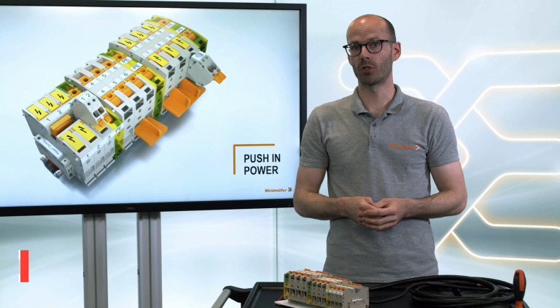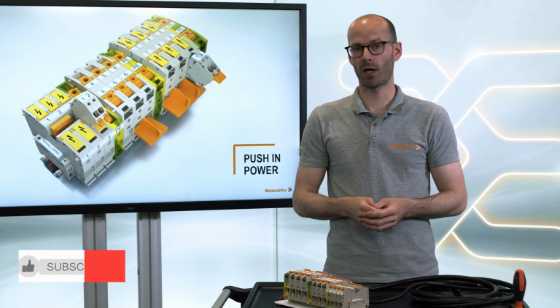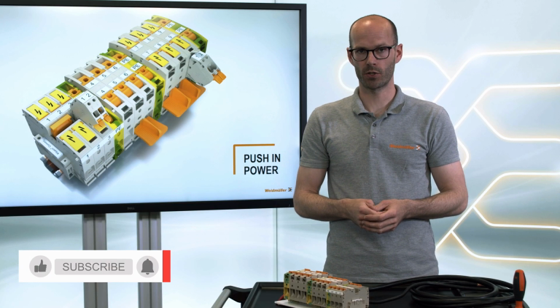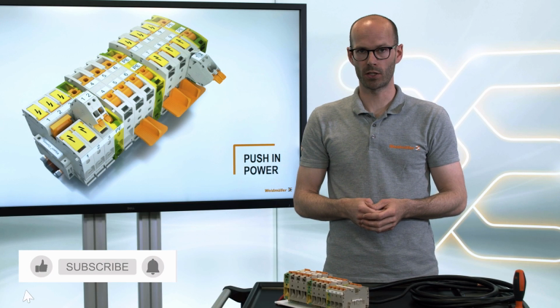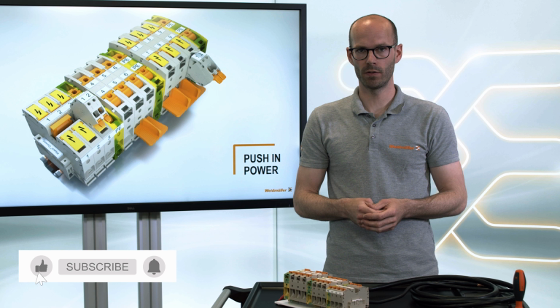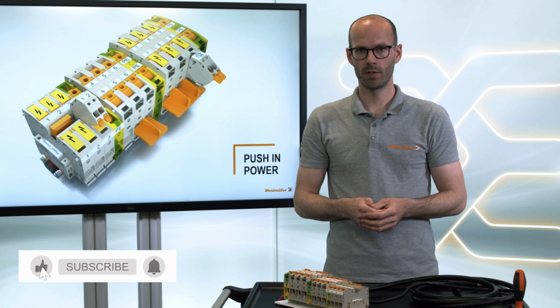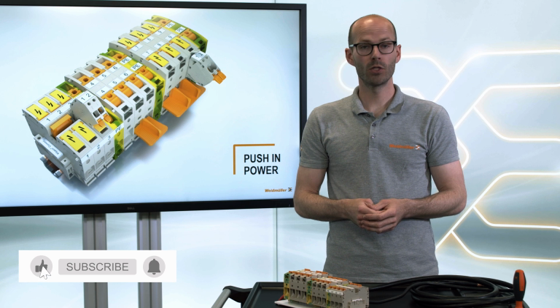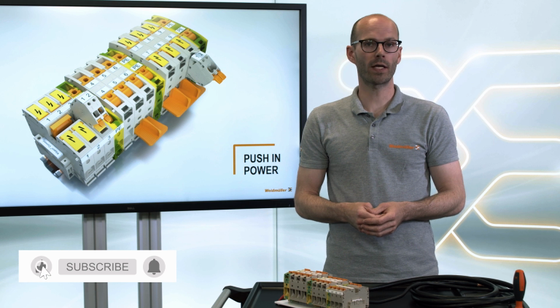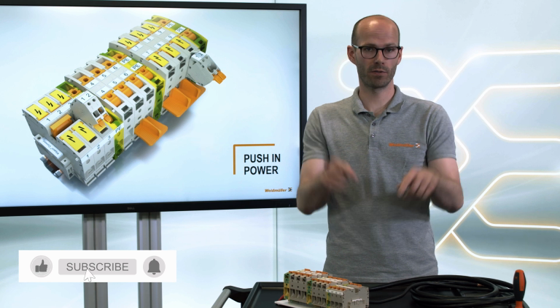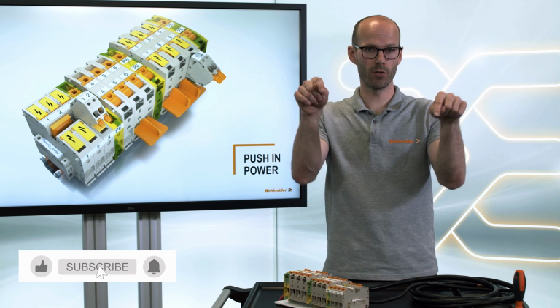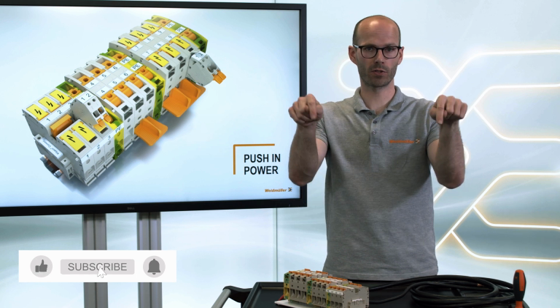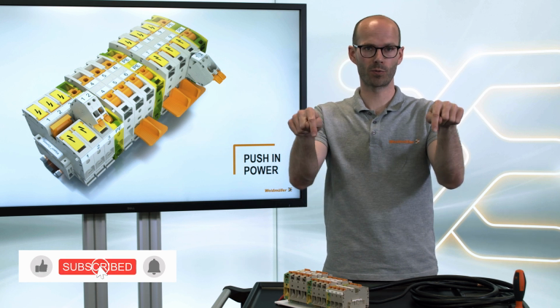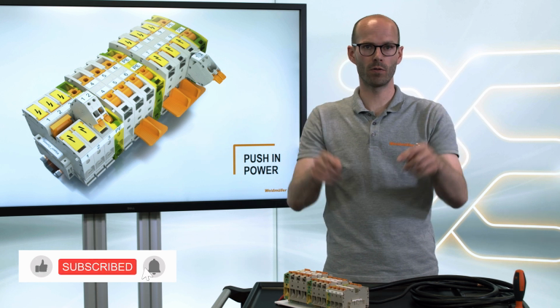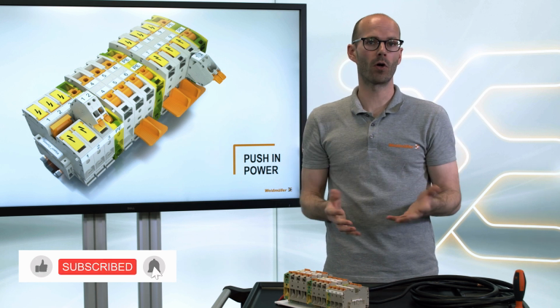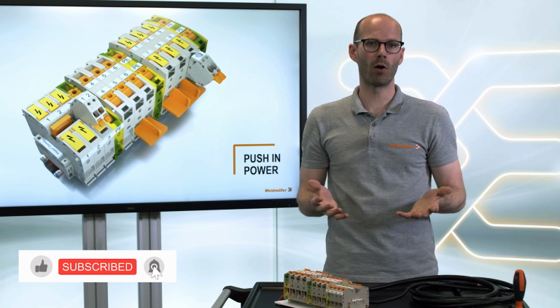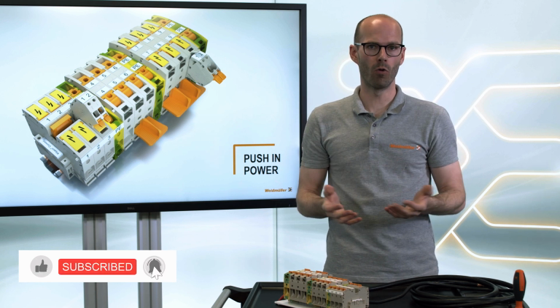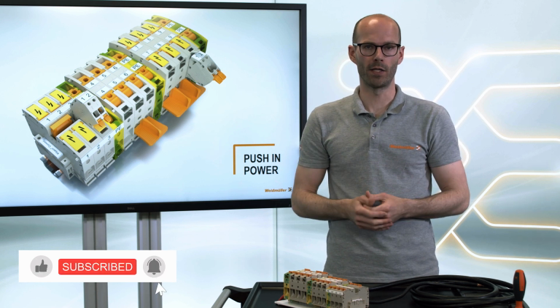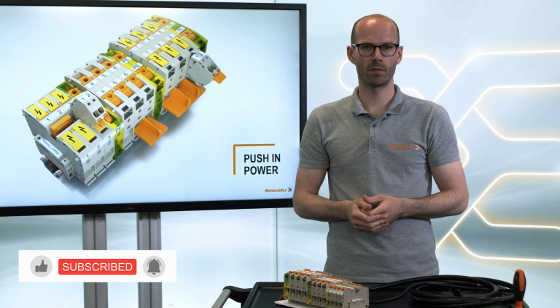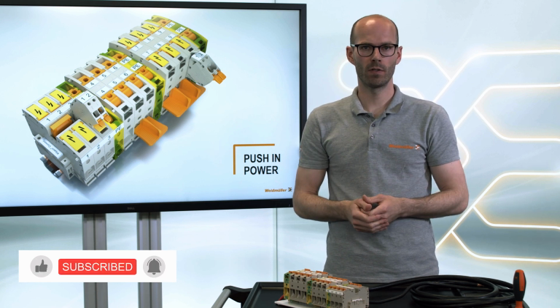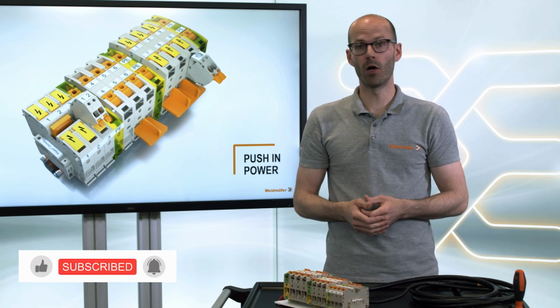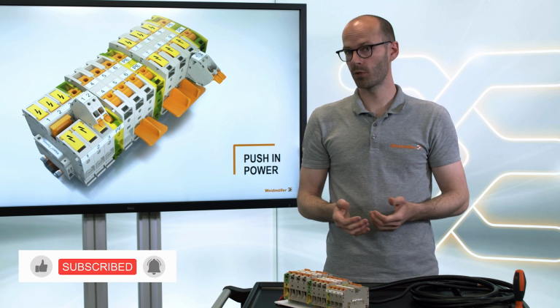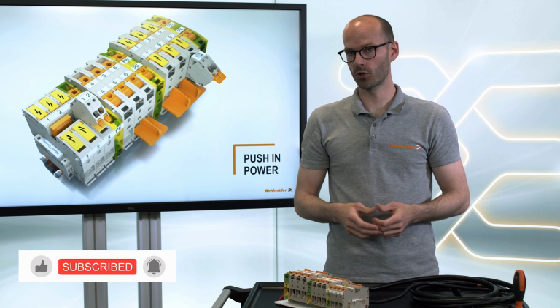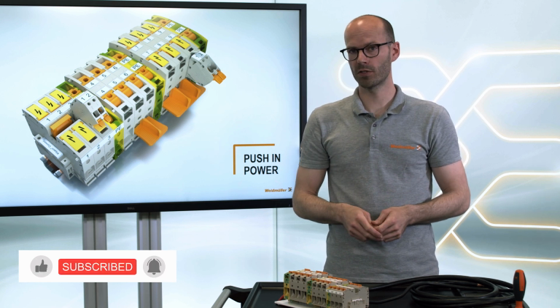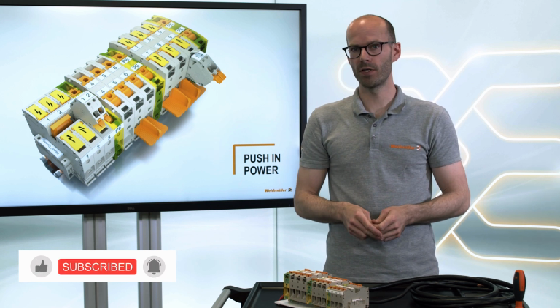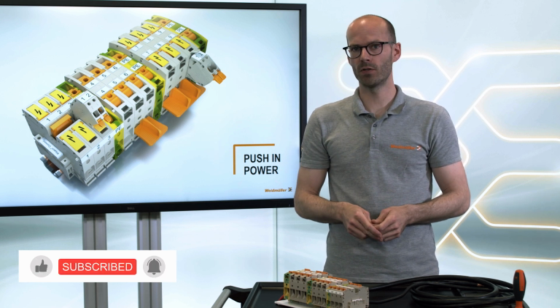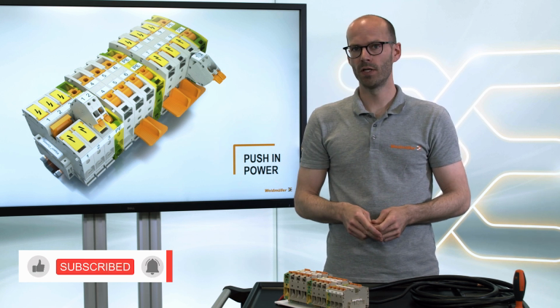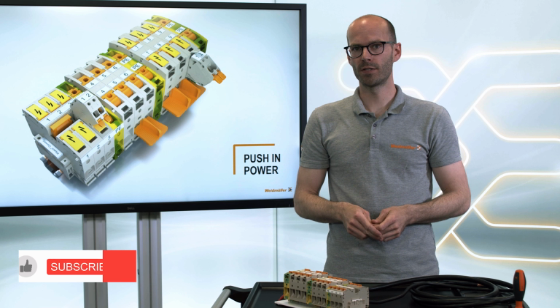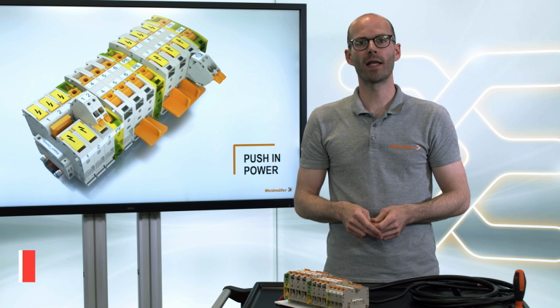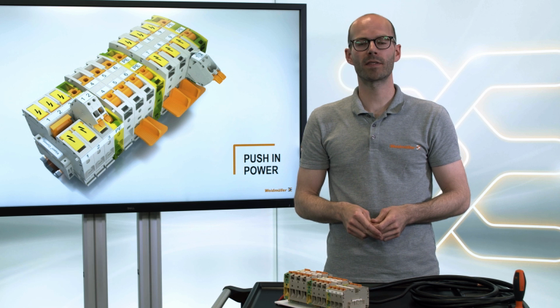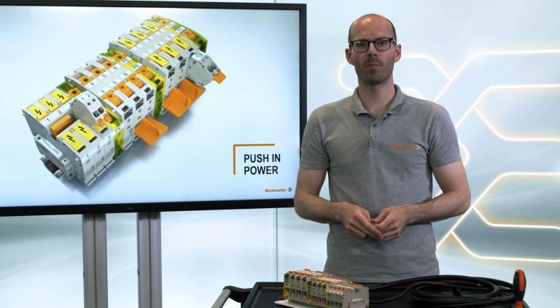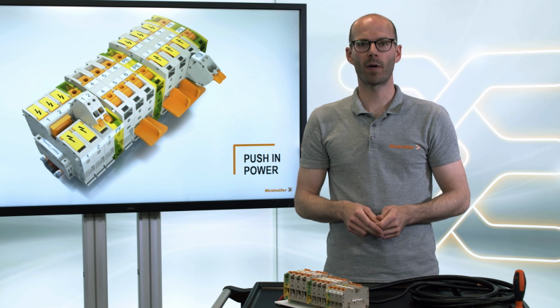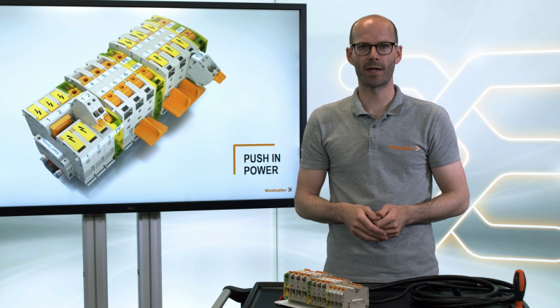If you would like to know more about our high current terminal blocks and the push-in power connection, check out the video description or our homepage. I hope you enjoy this video — see you next time, bye bye!